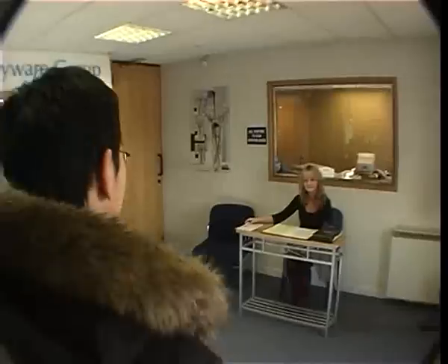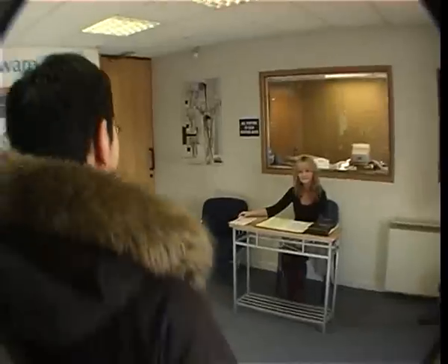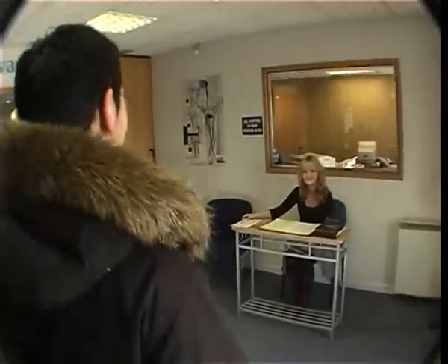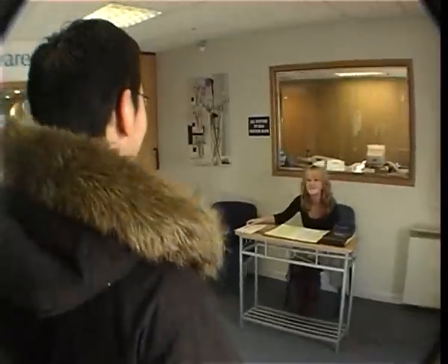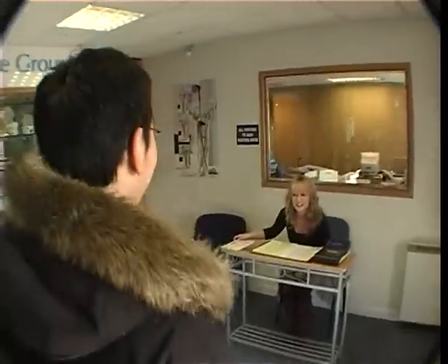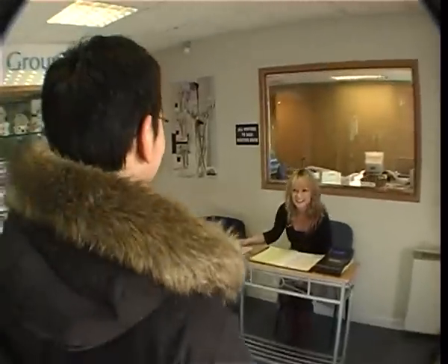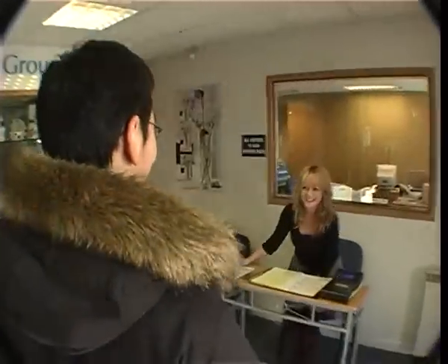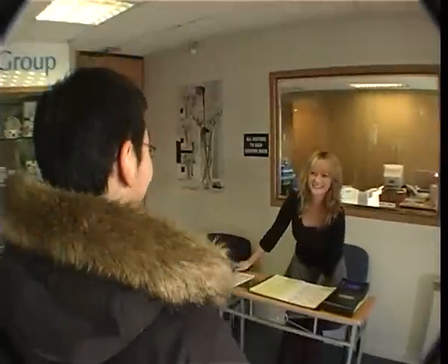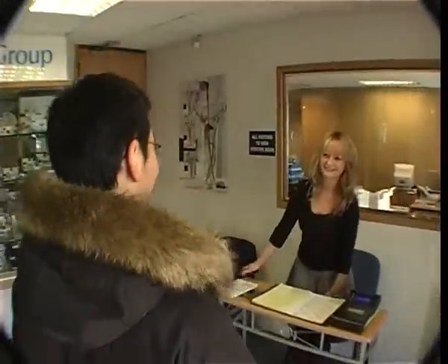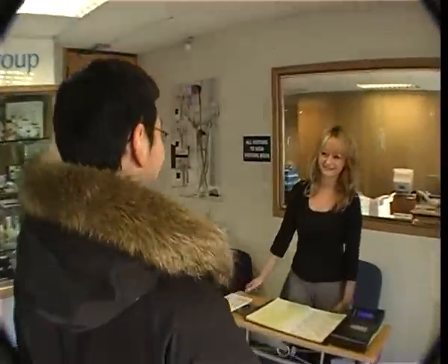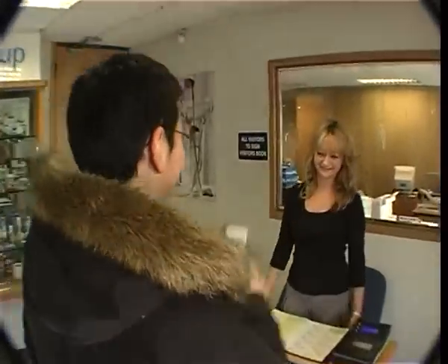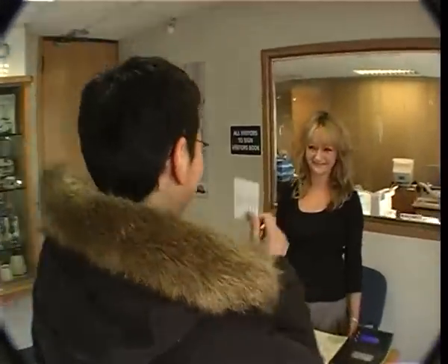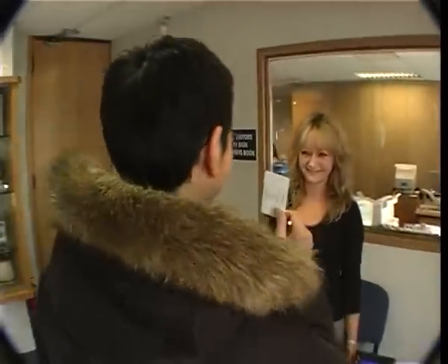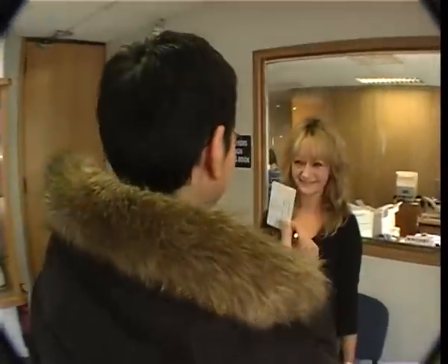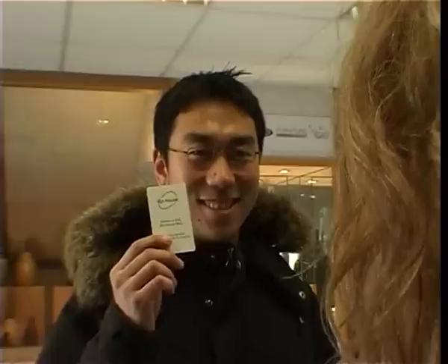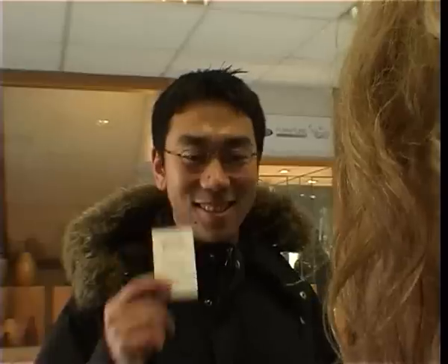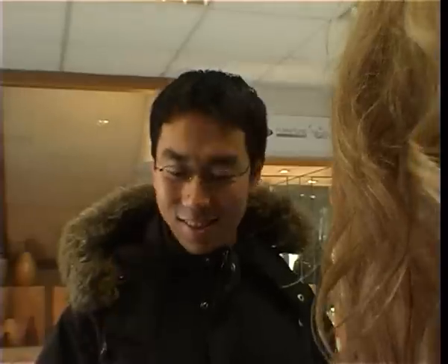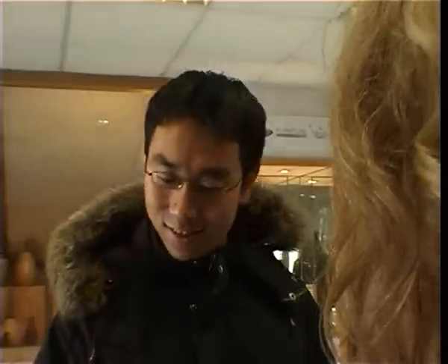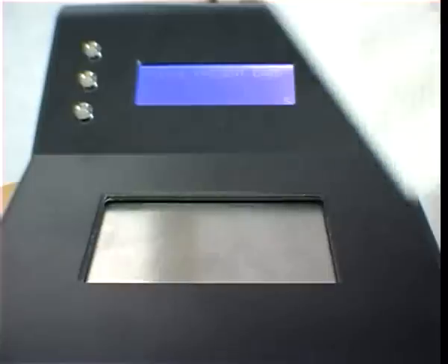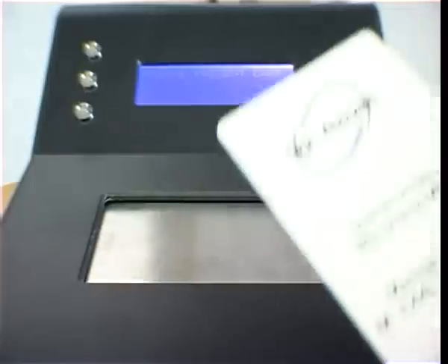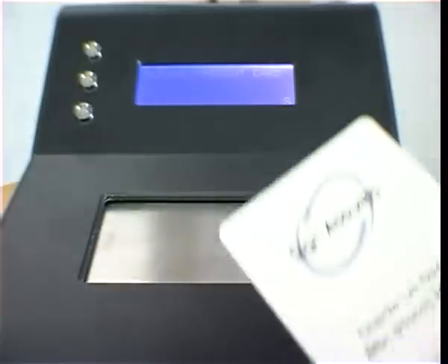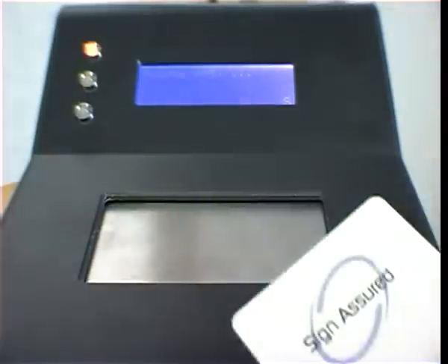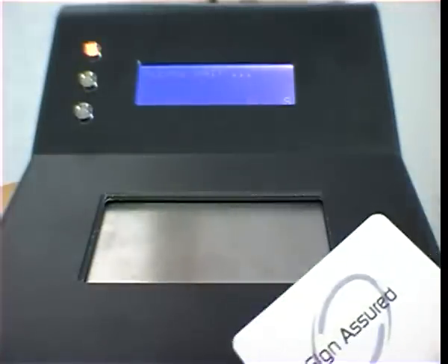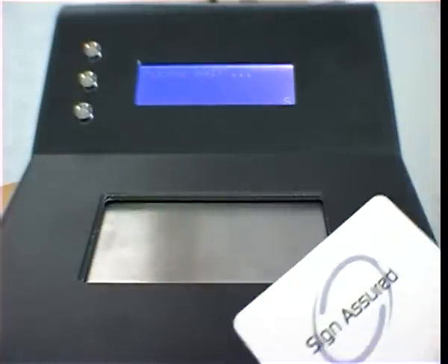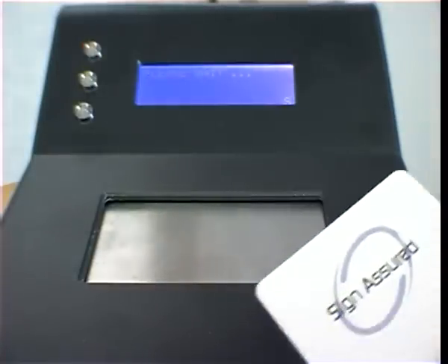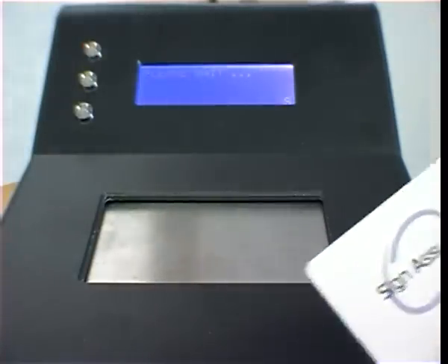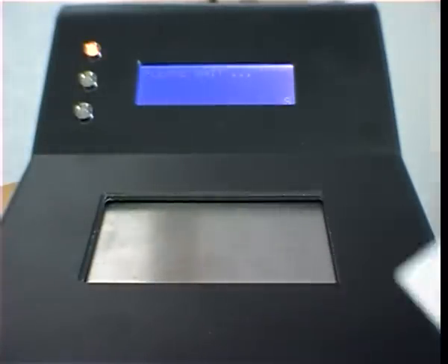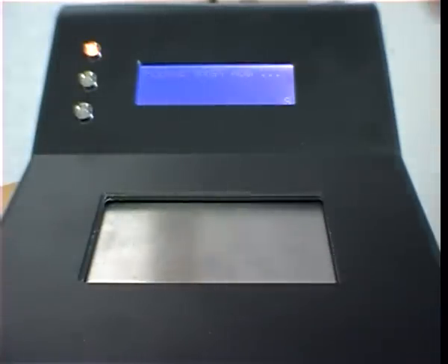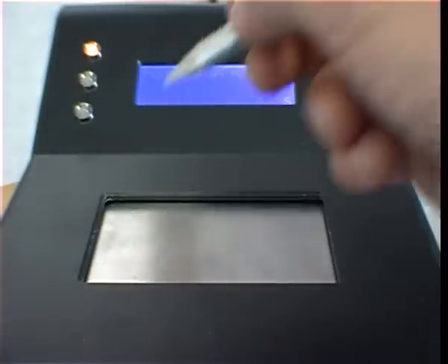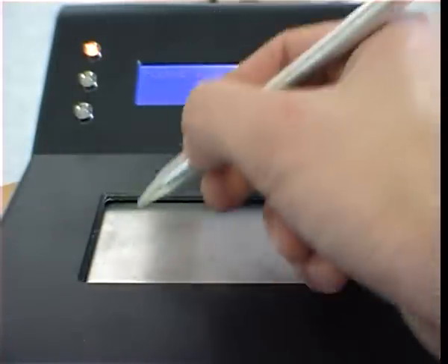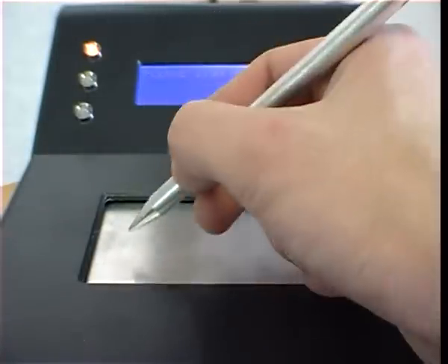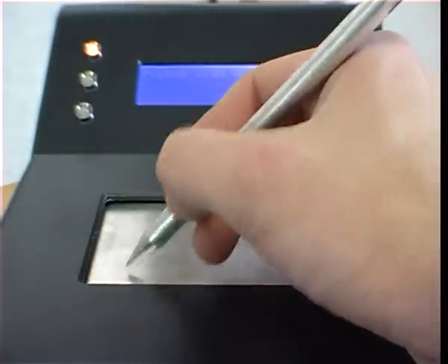When the contract worker returns, he can be swiftly identified with a combination of card and signature.